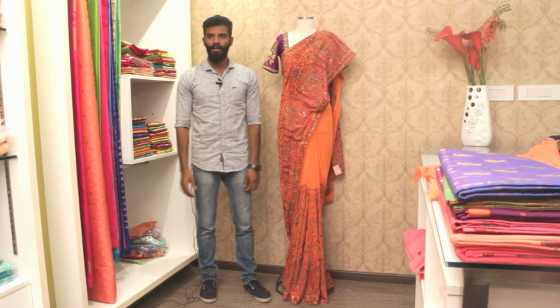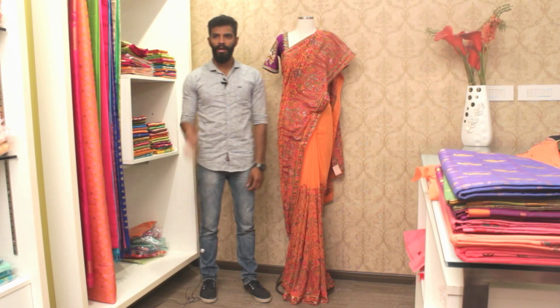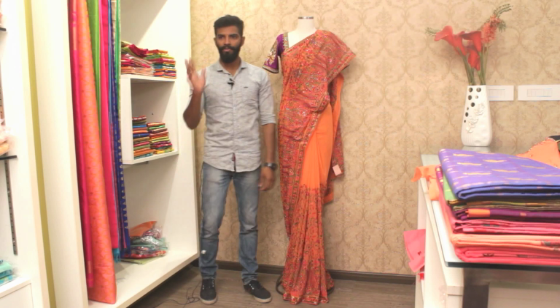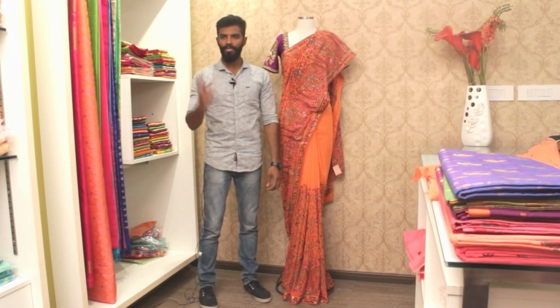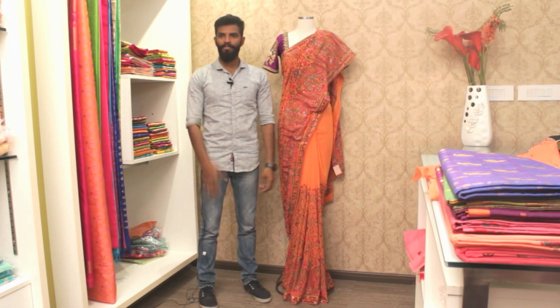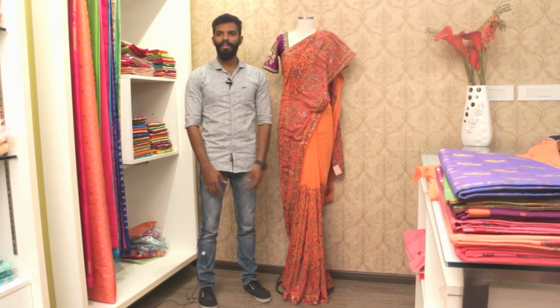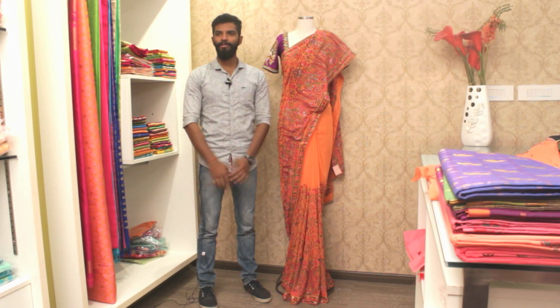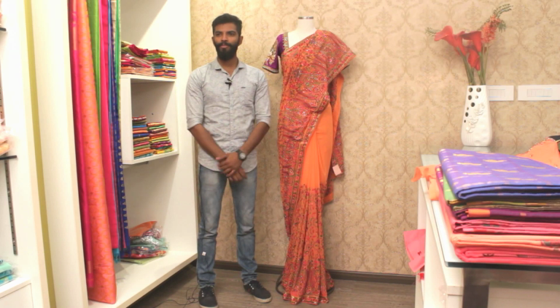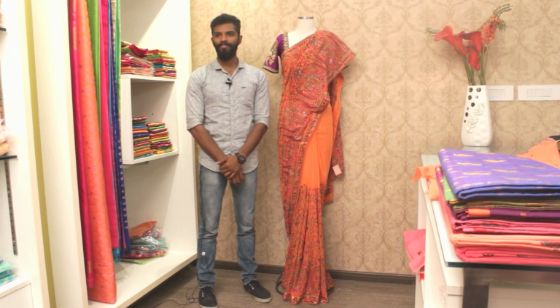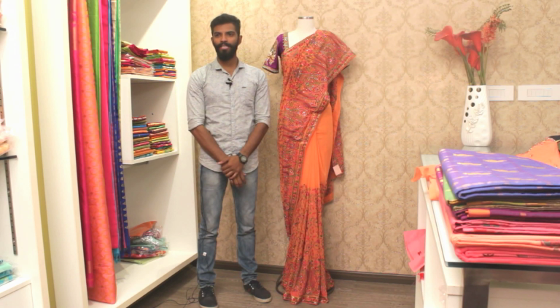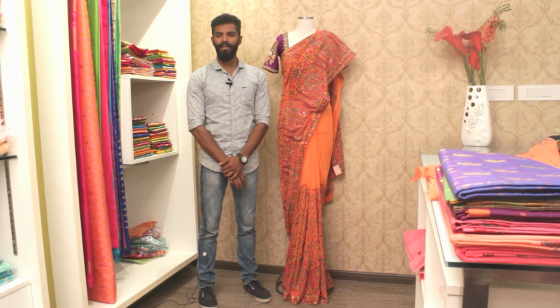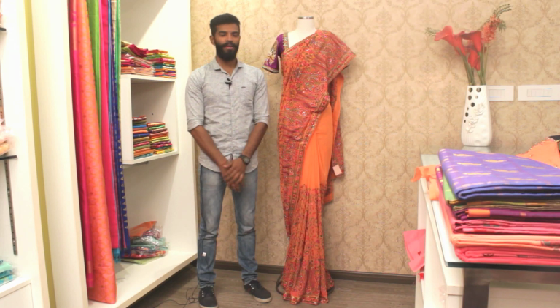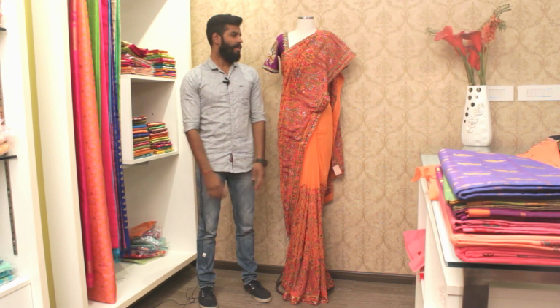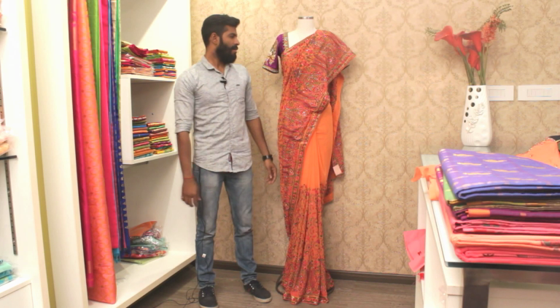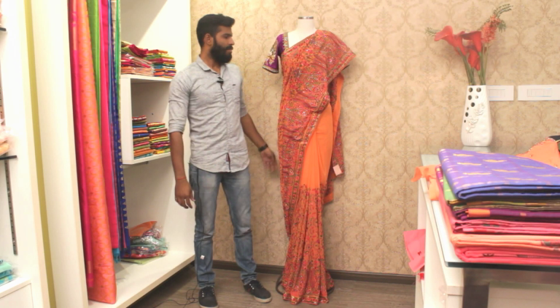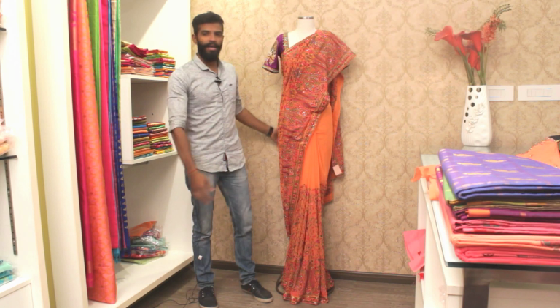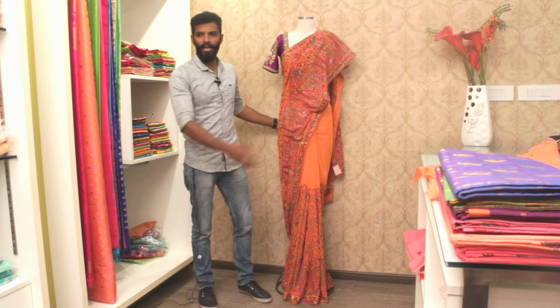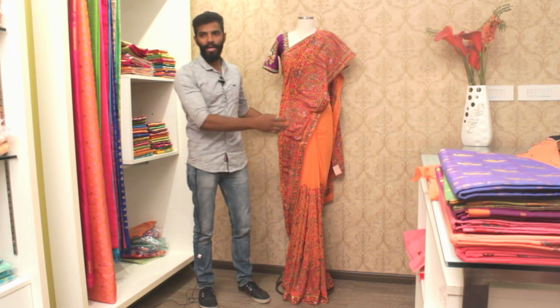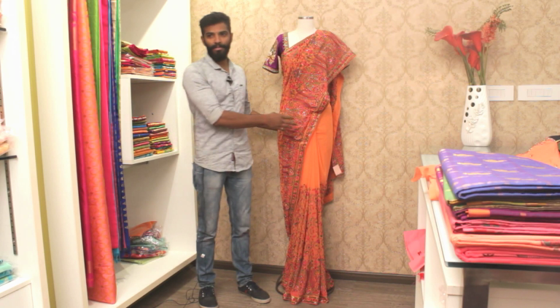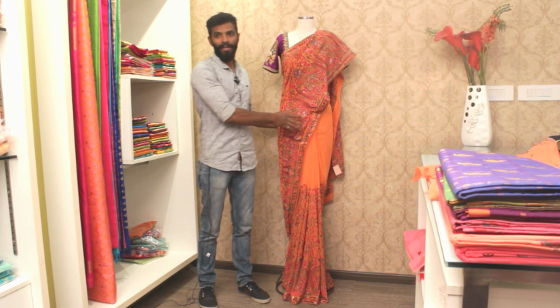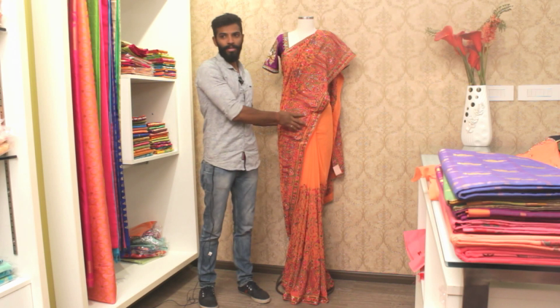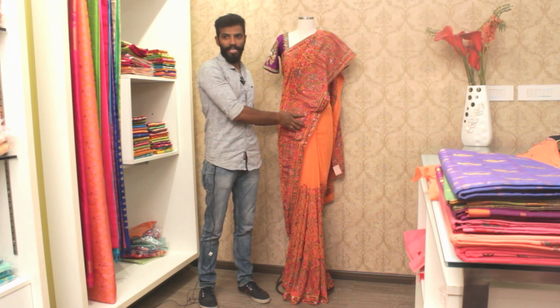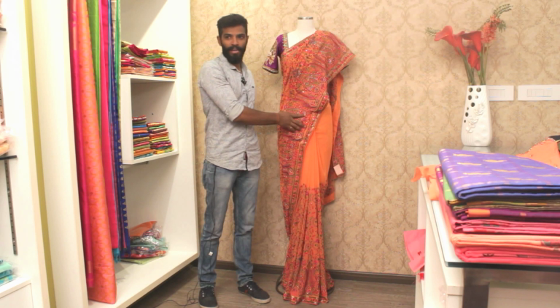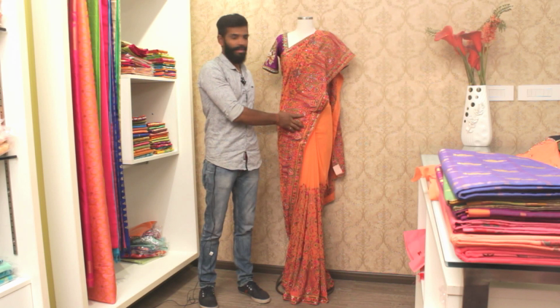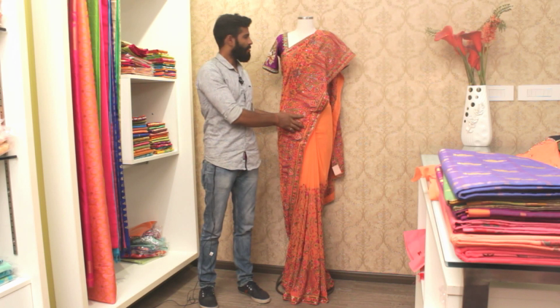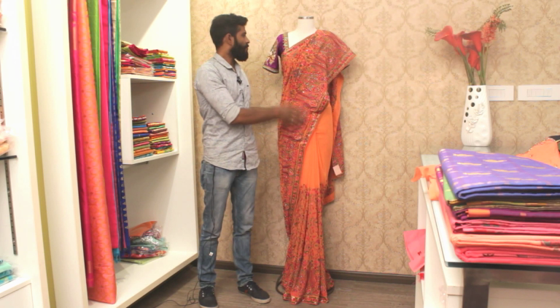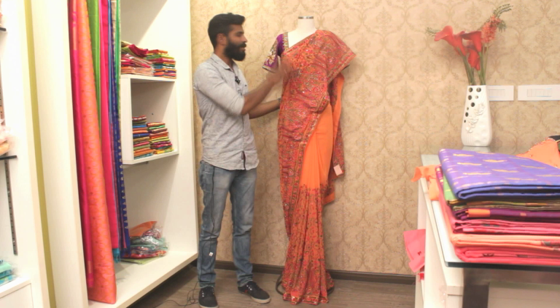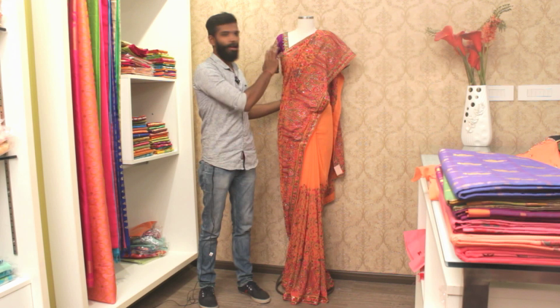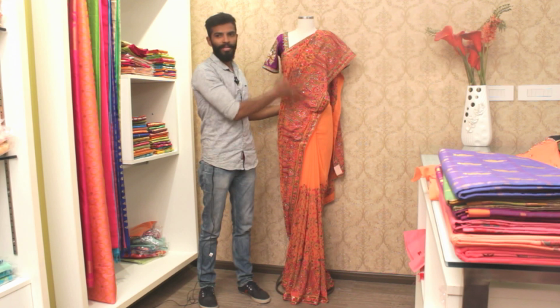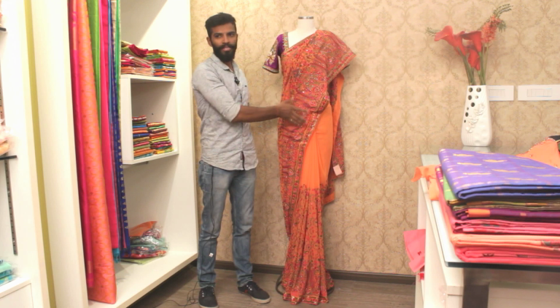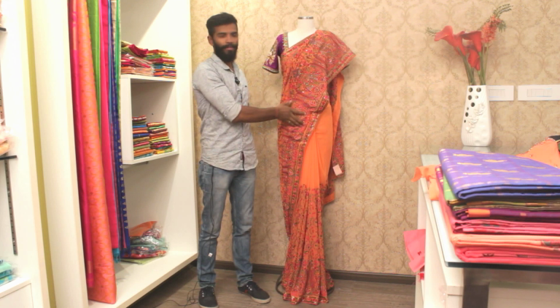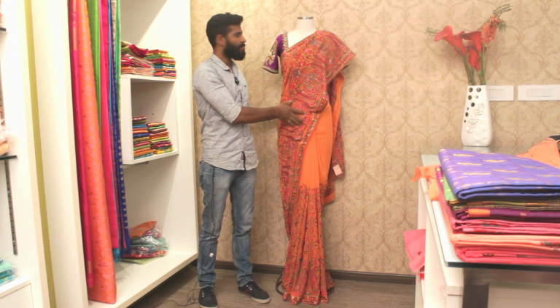Hi viewers, welcome to Women's World channel. Now I will explain about a sari with a combination of blouse.